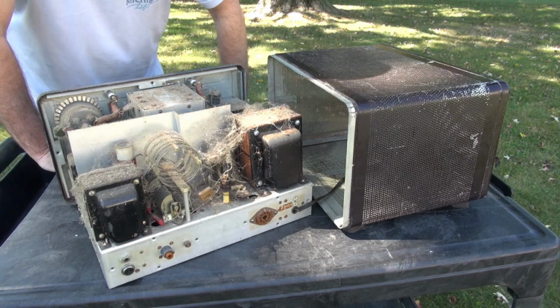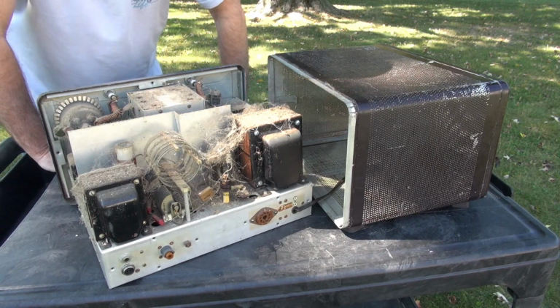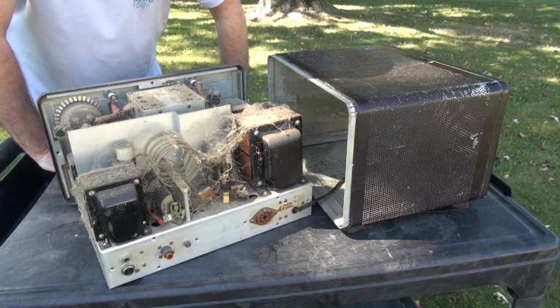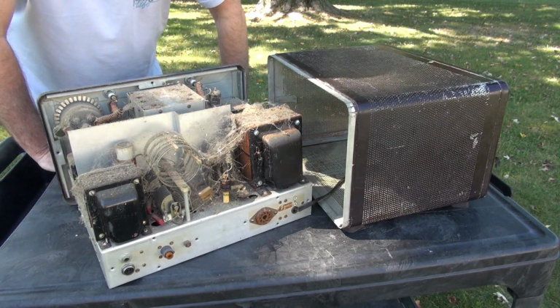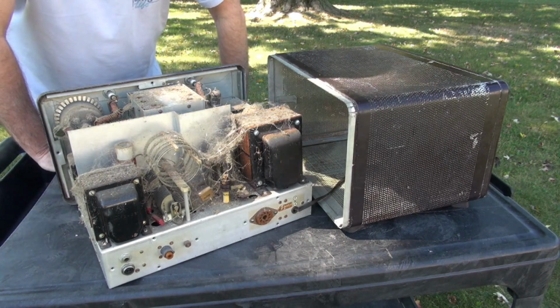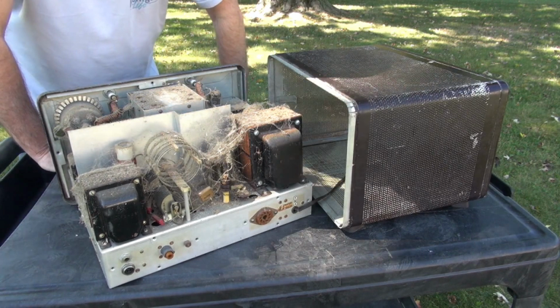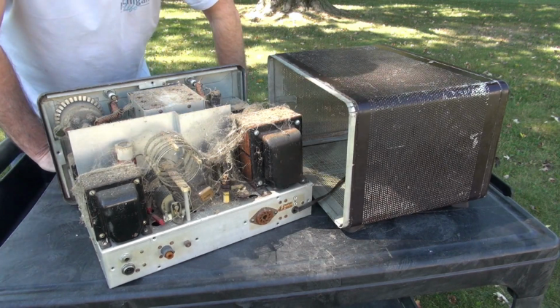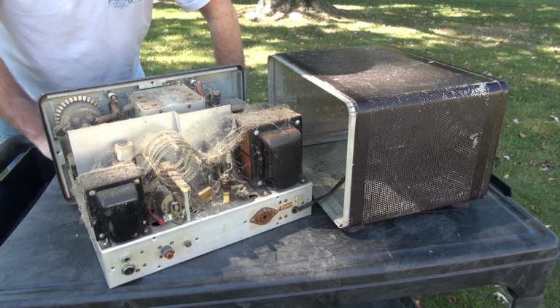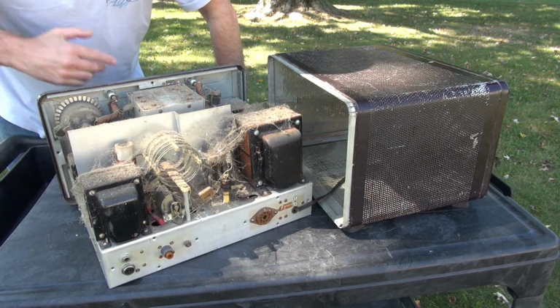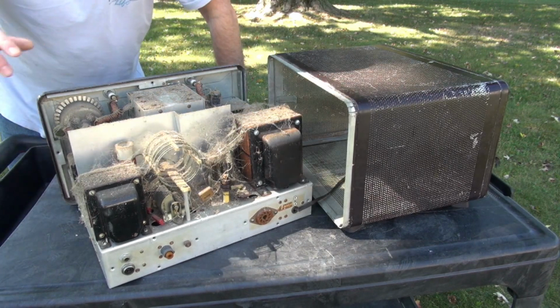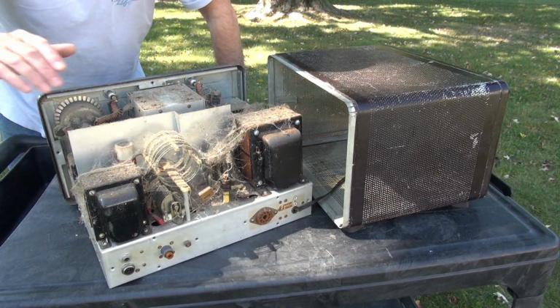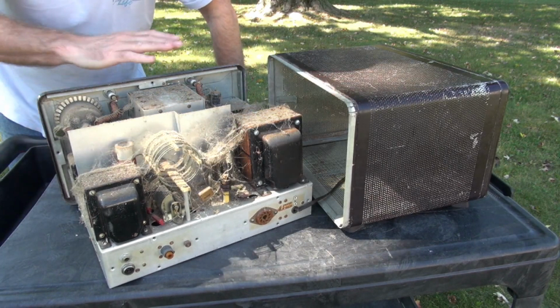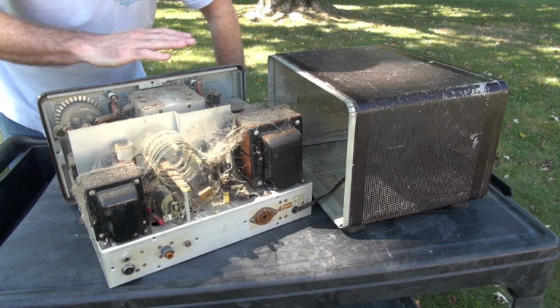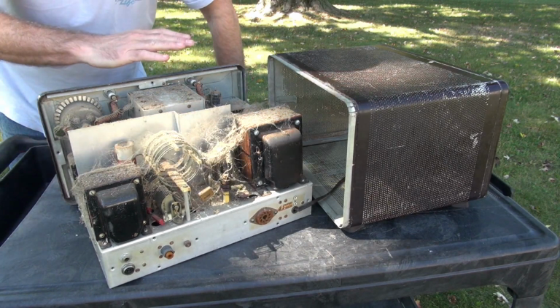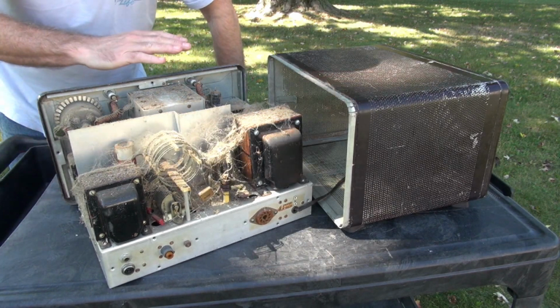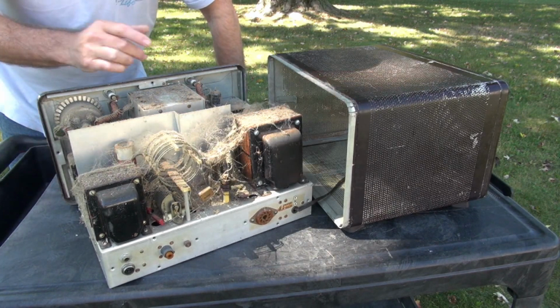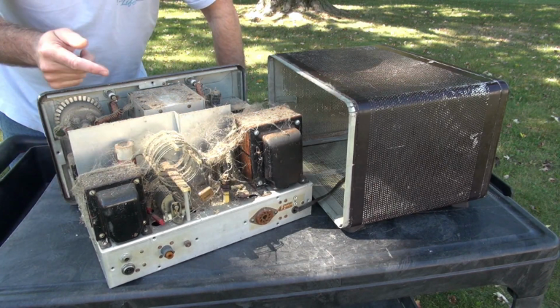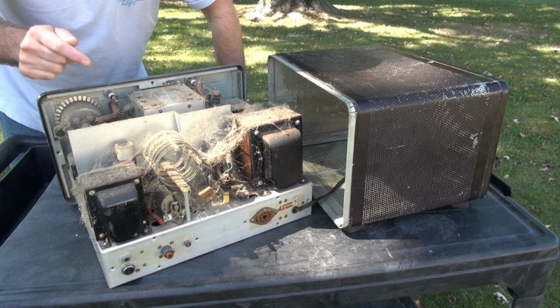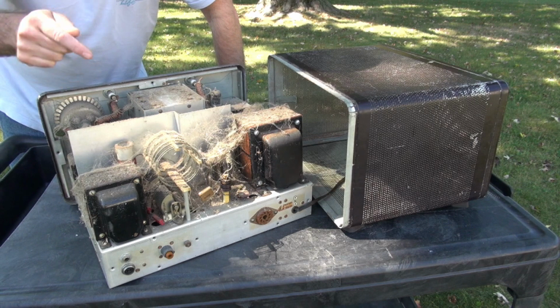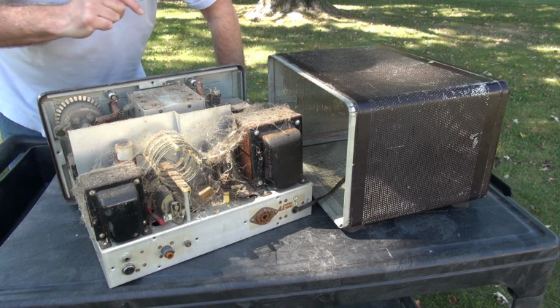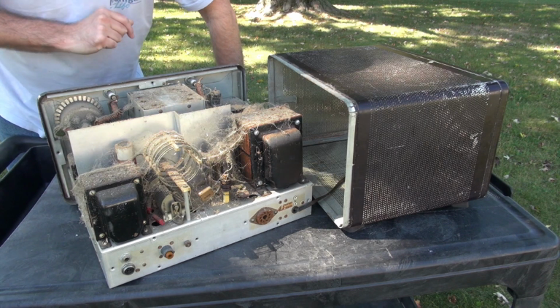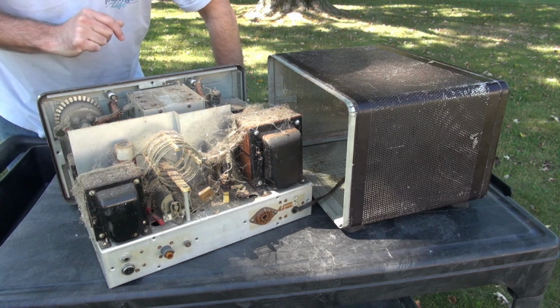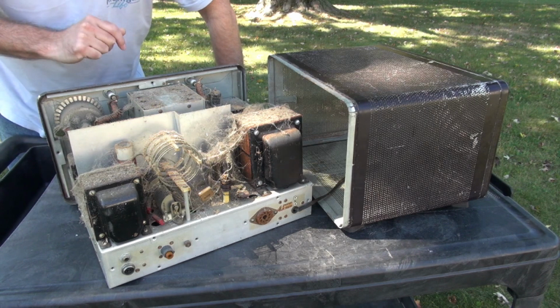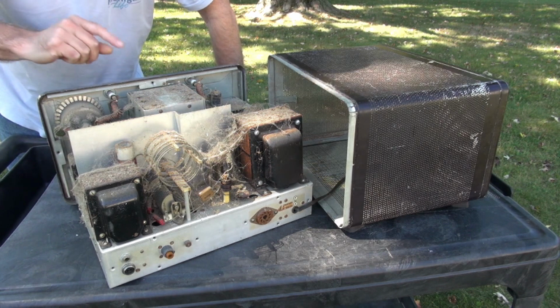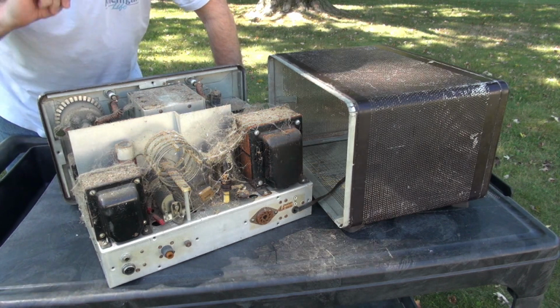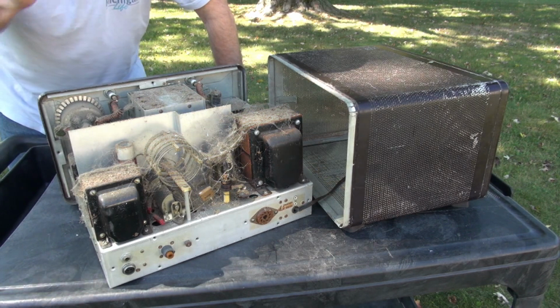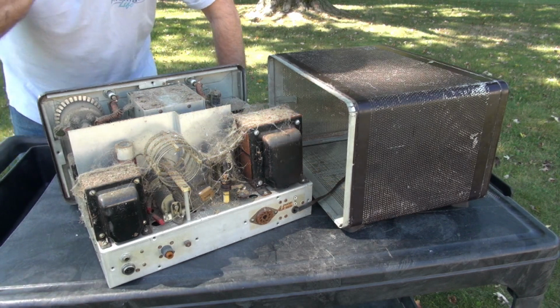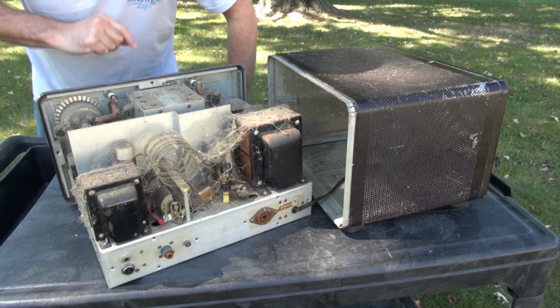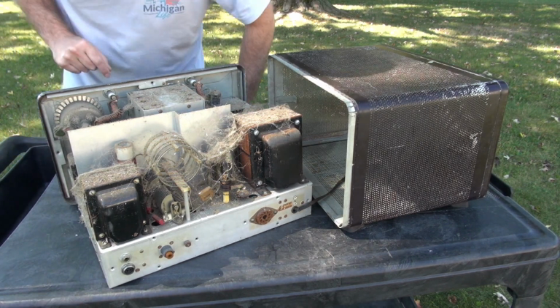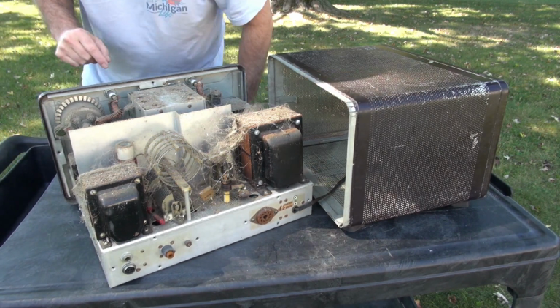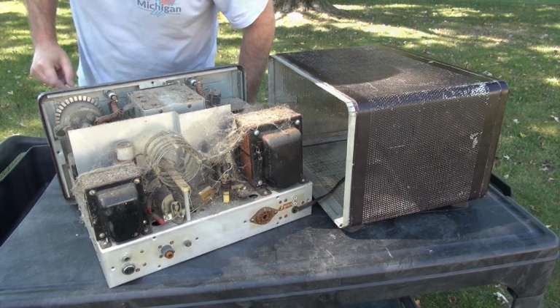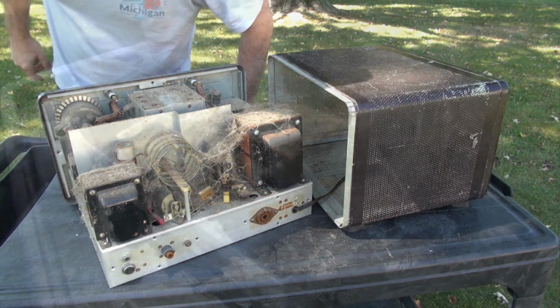It appears the top of the chassis took all the damage. So I'm going to sweep this close-up and then we'll take a look at the underside, and then I'm going to clean it.